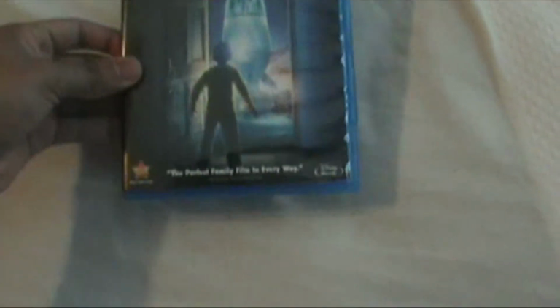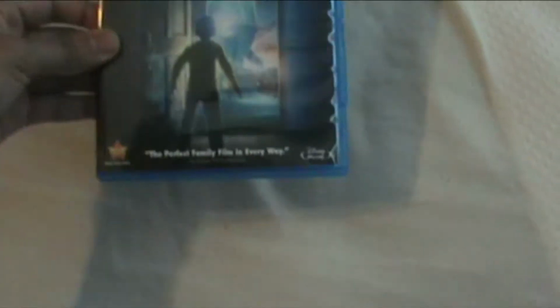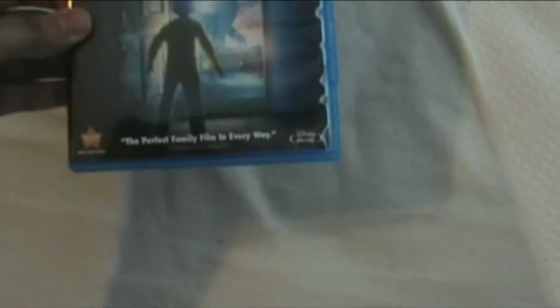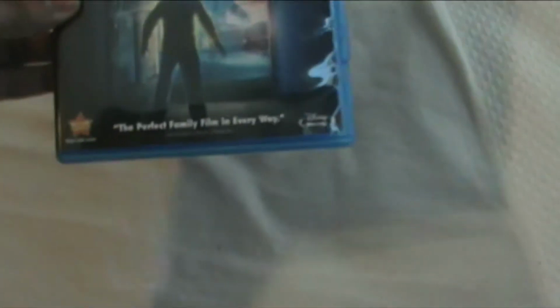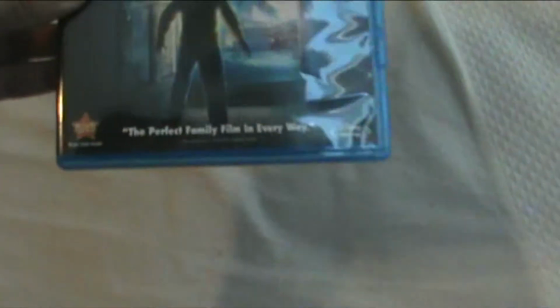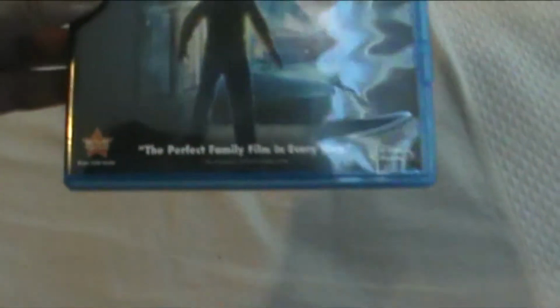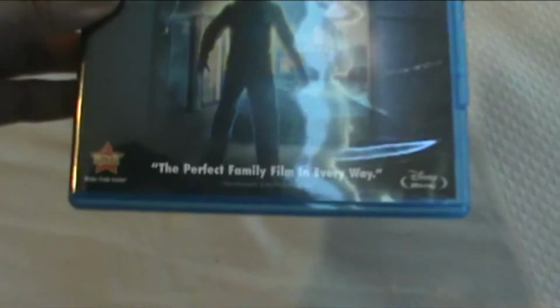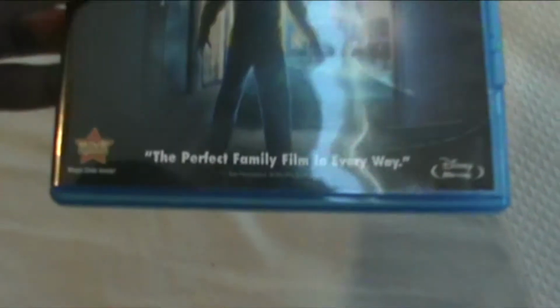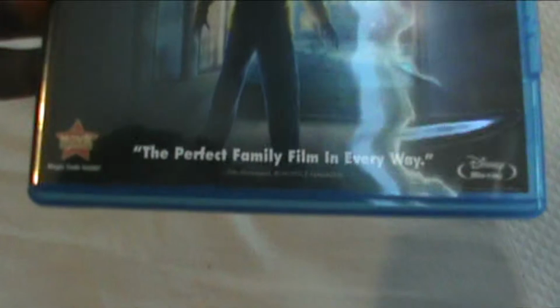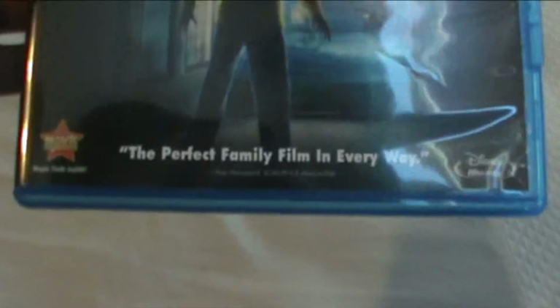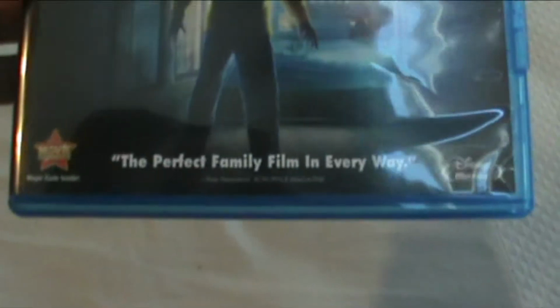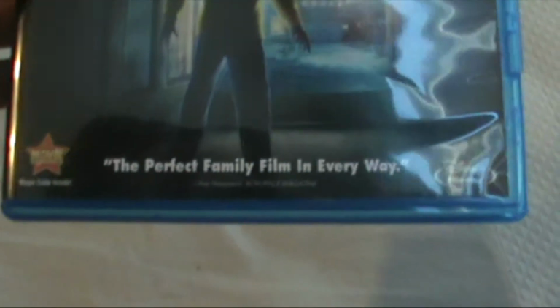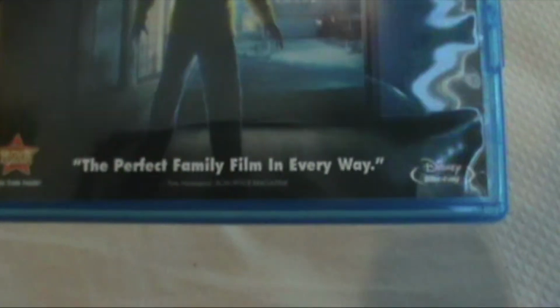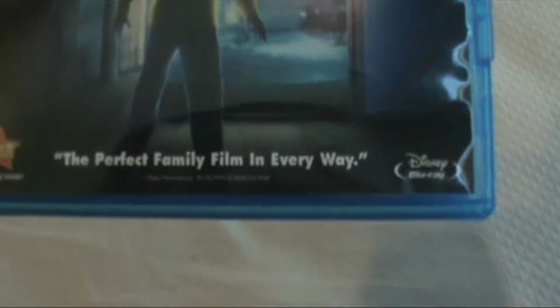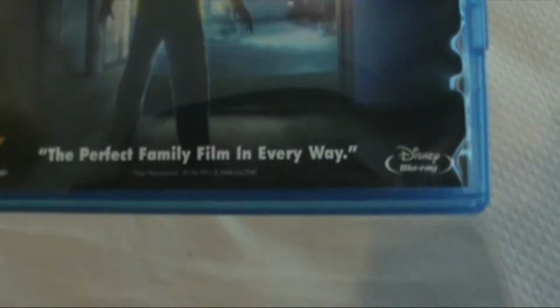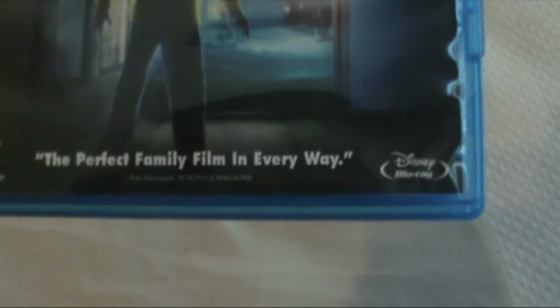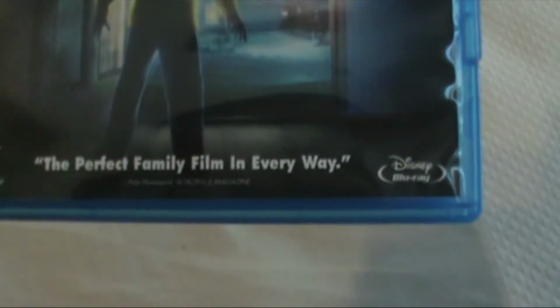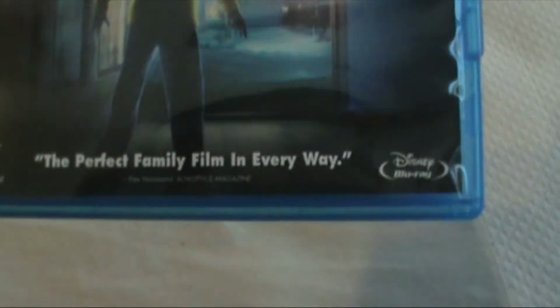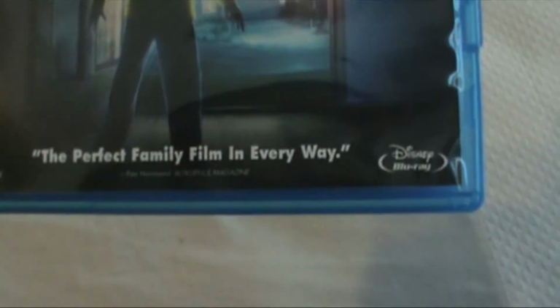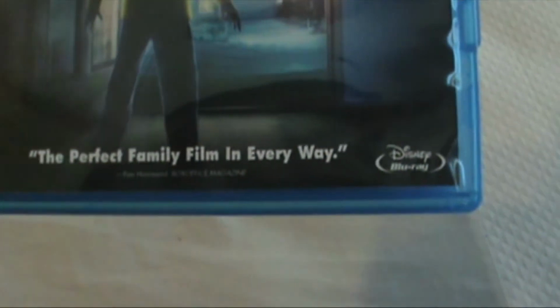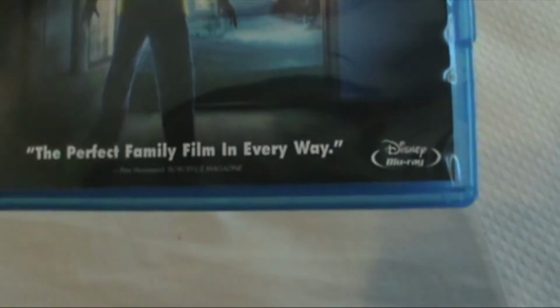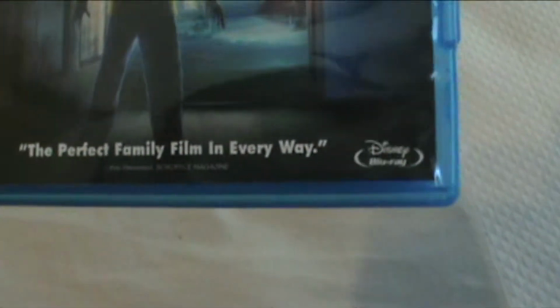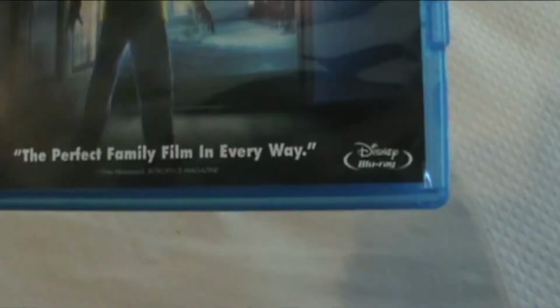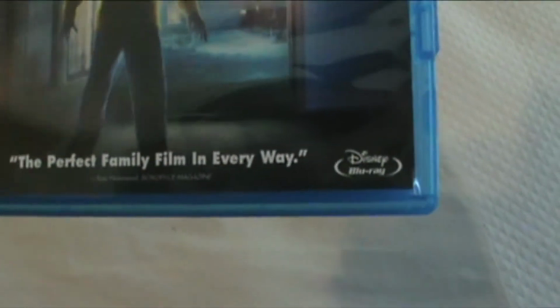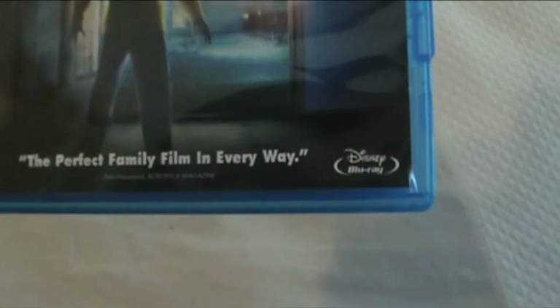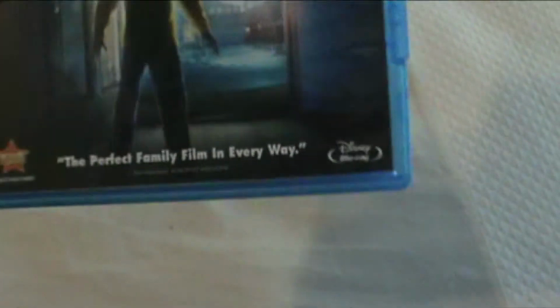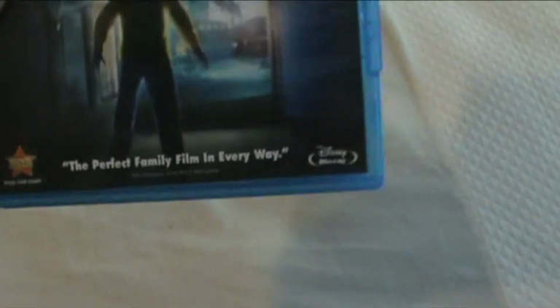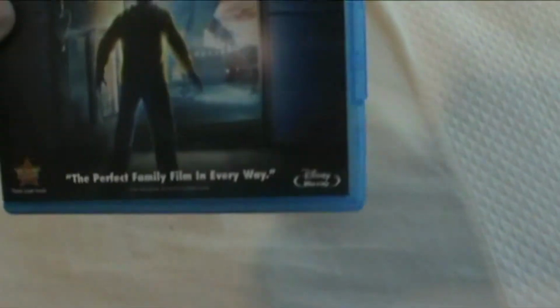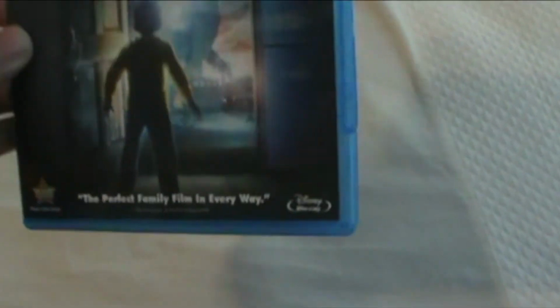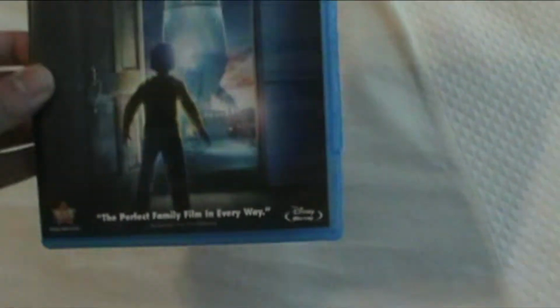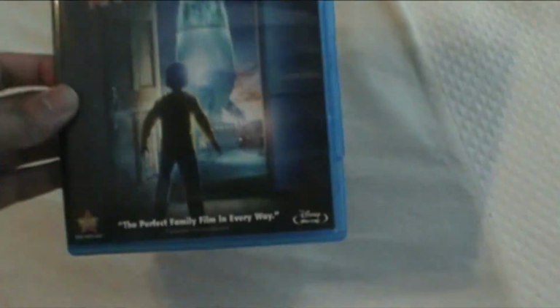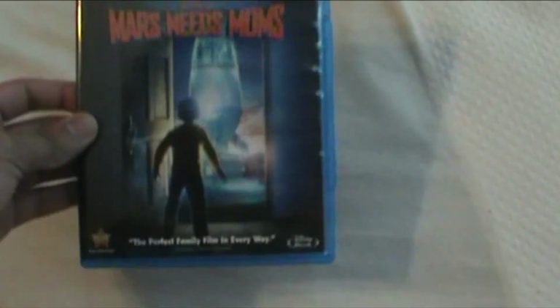So yeah — "the perfect family film in every way." That is not true.